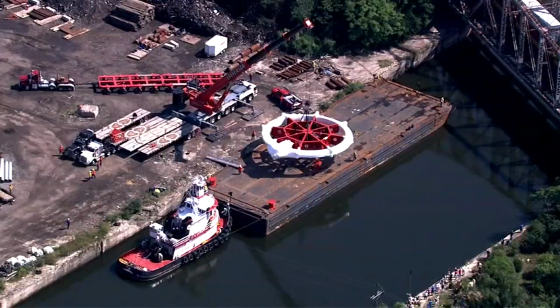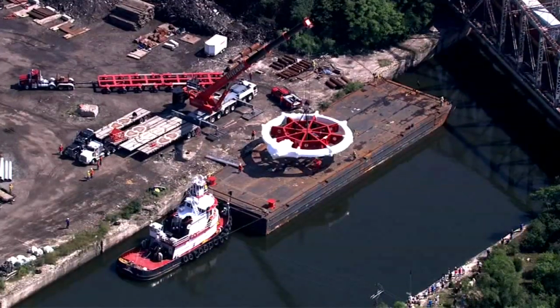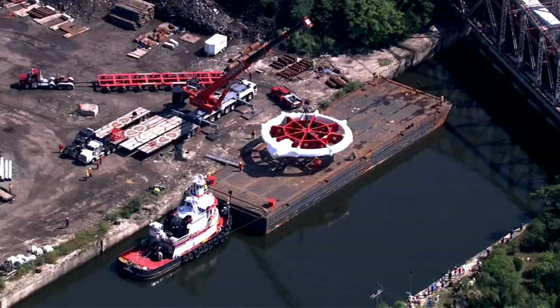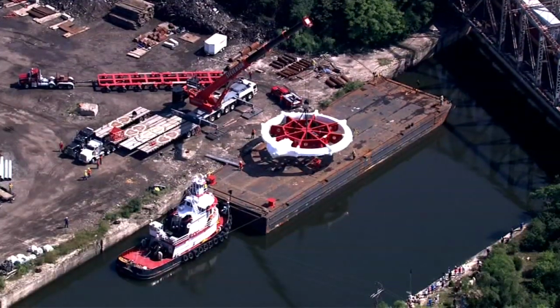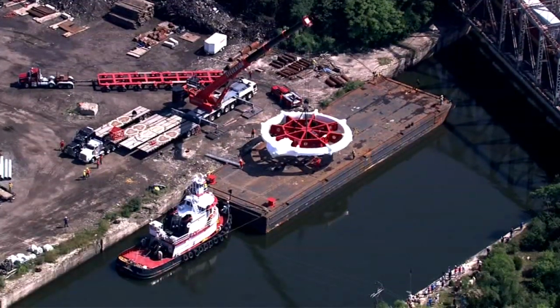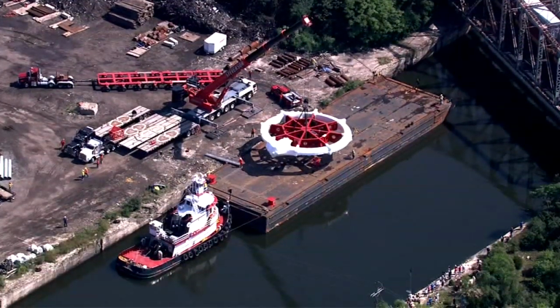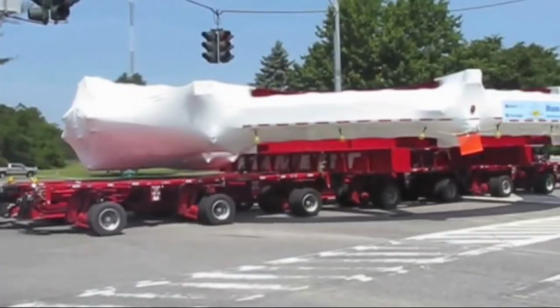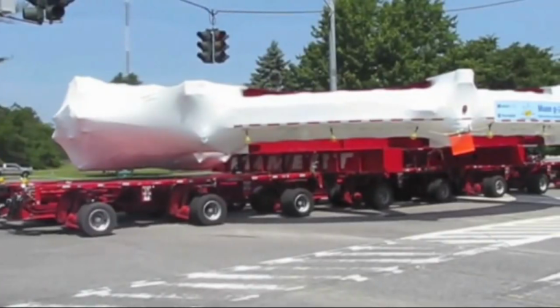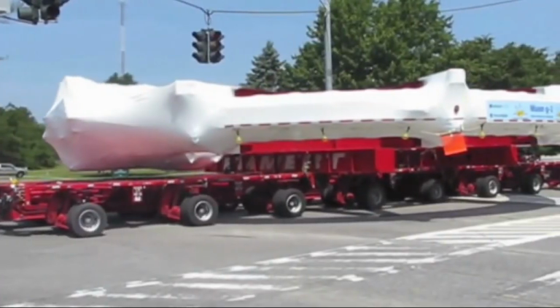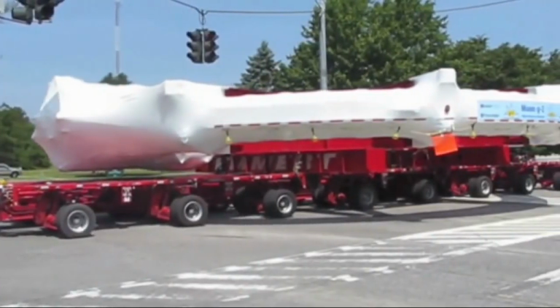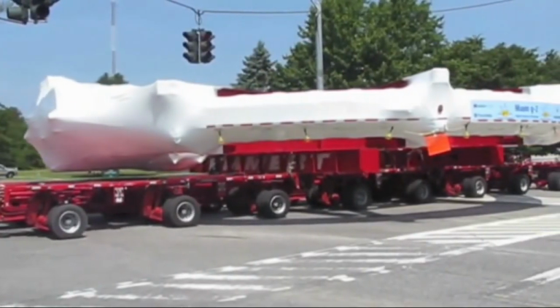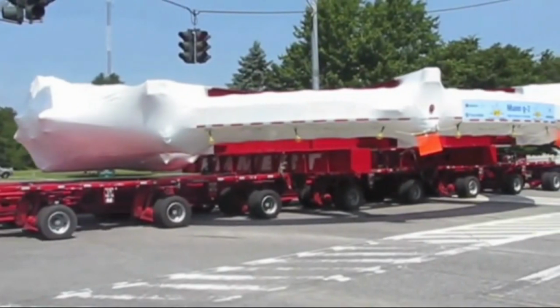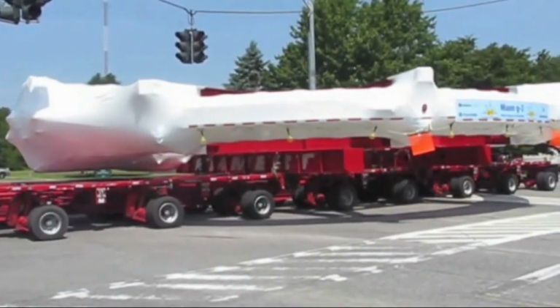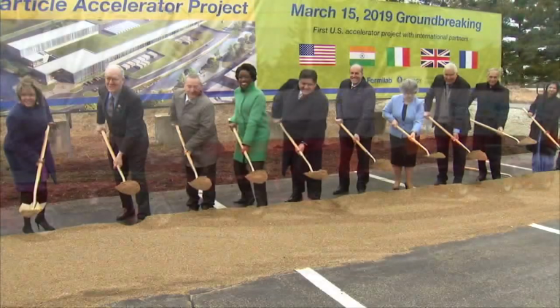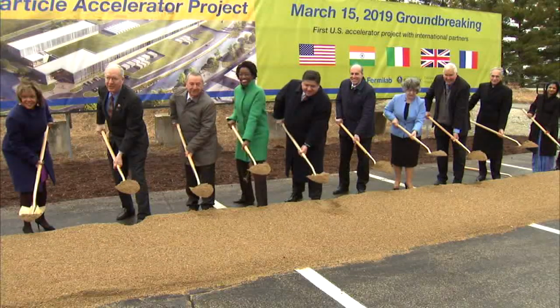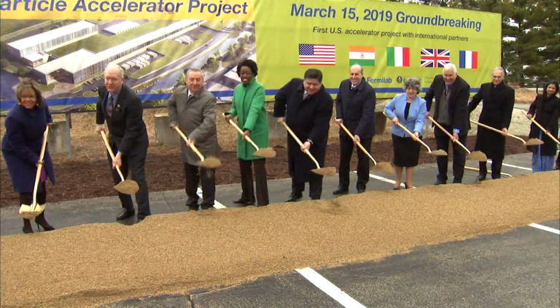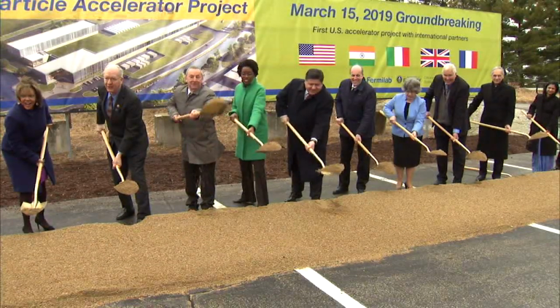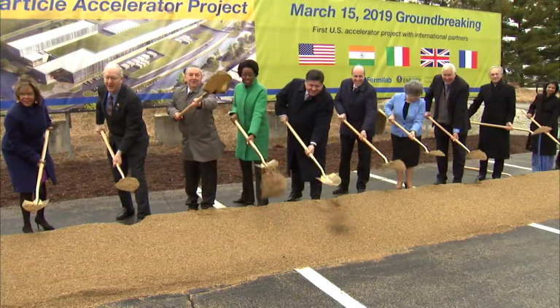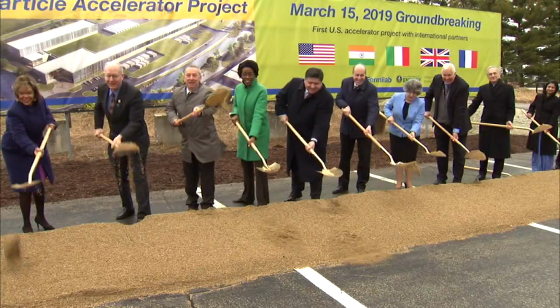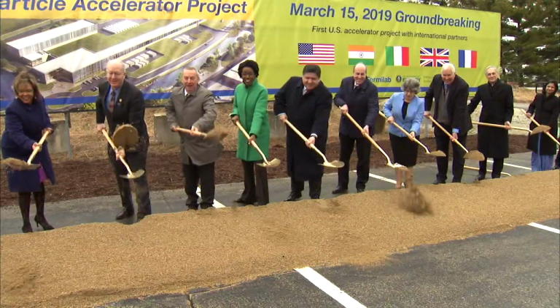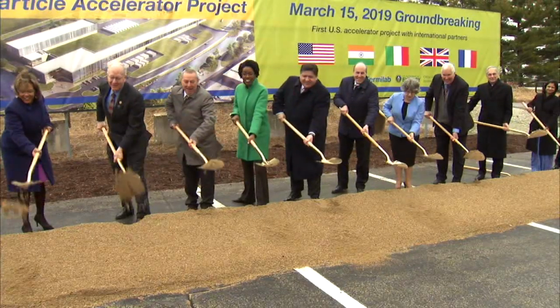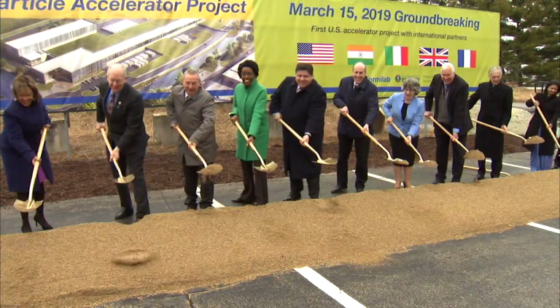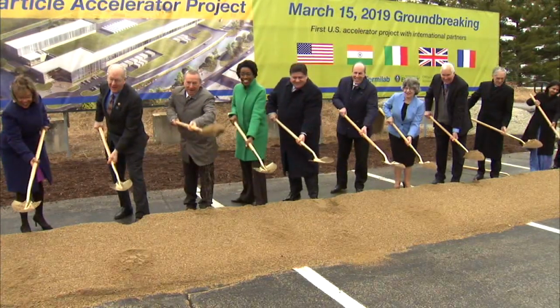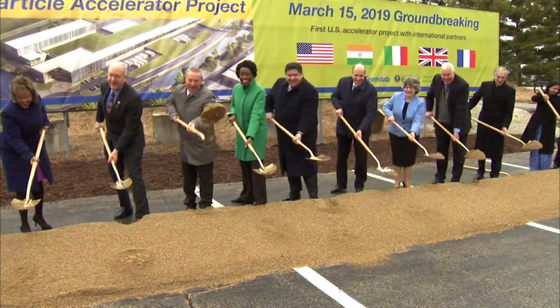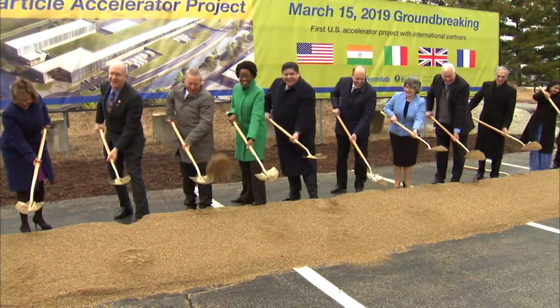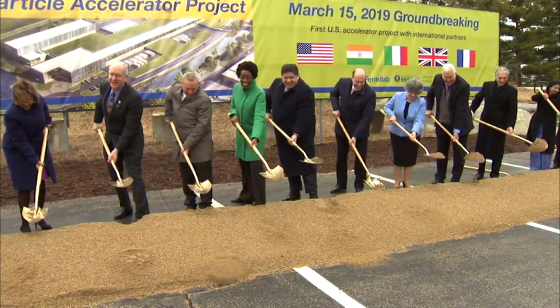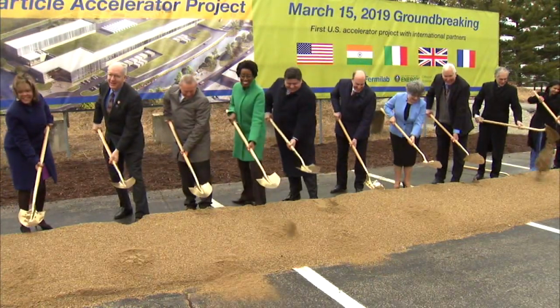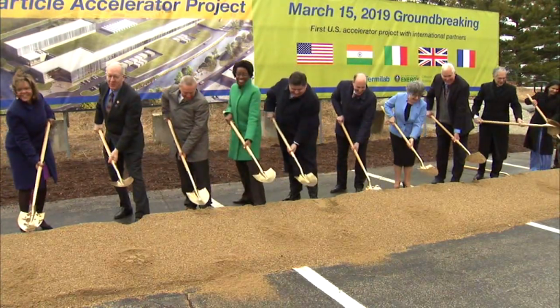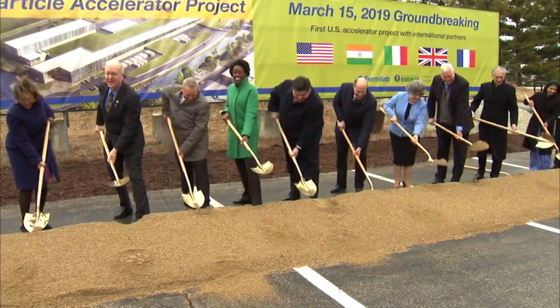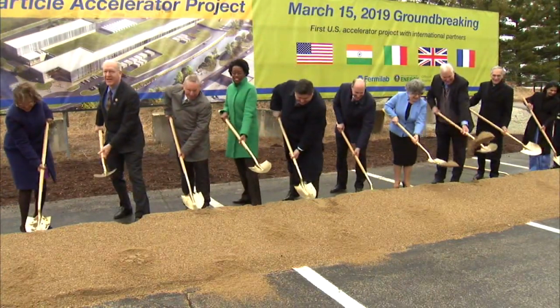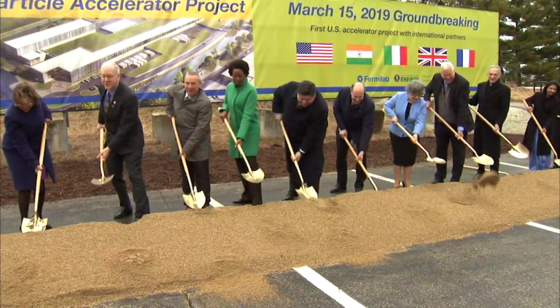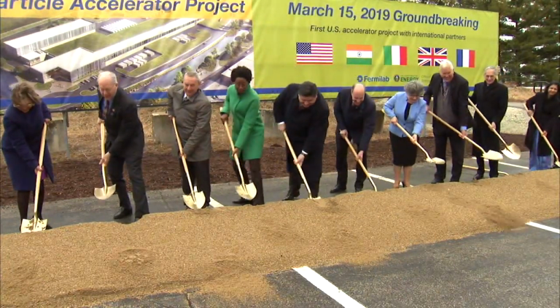Some came by barge and then by truck, and now new ground is breaking on a massive 700-foot-long accelerator upgrade.